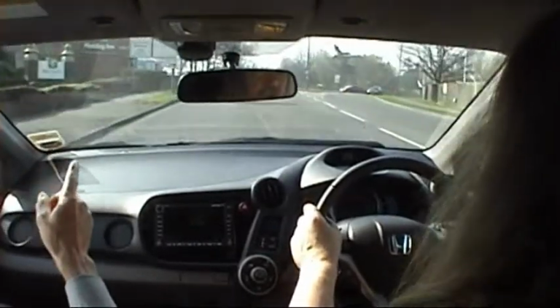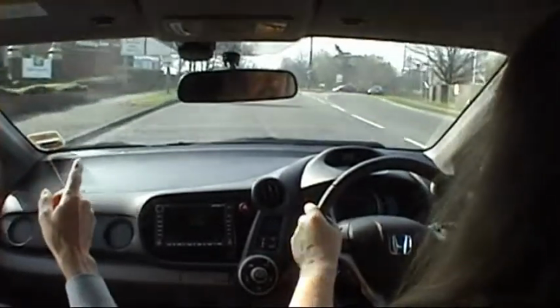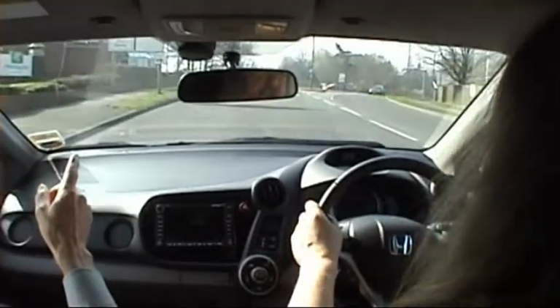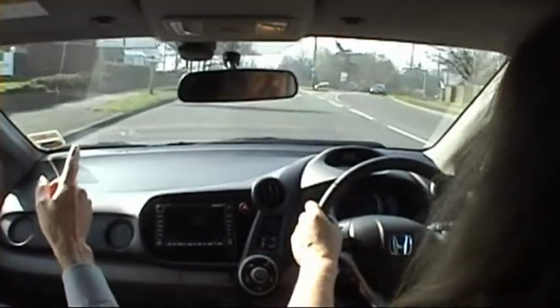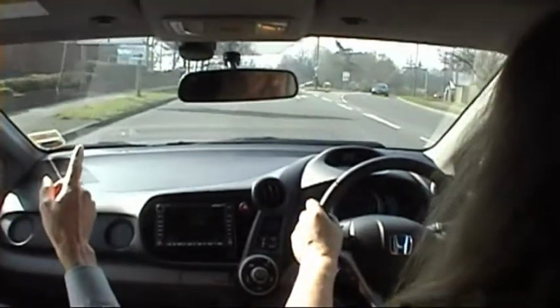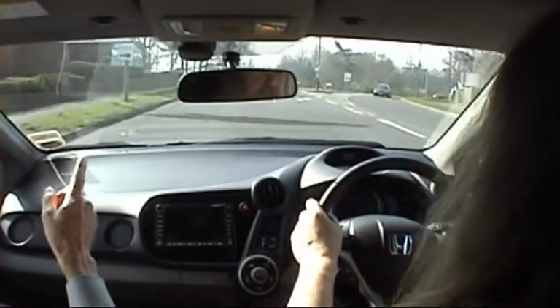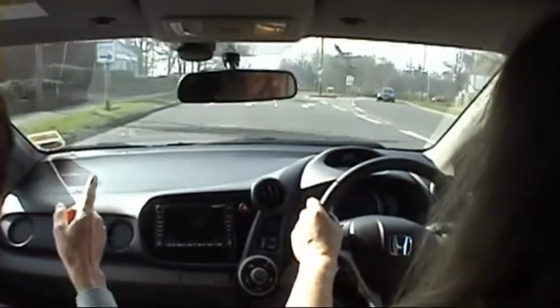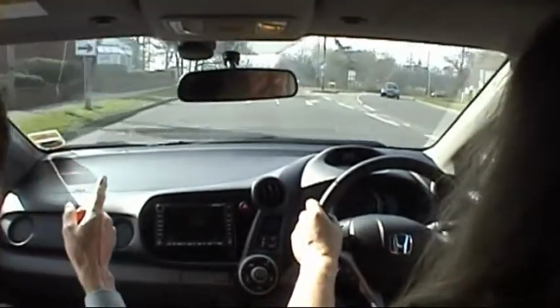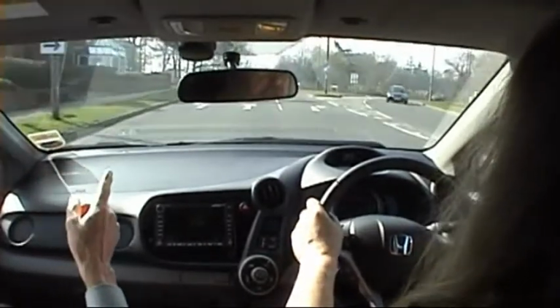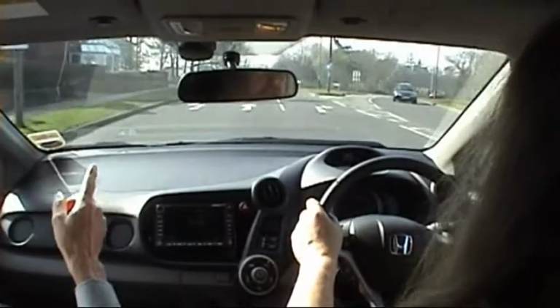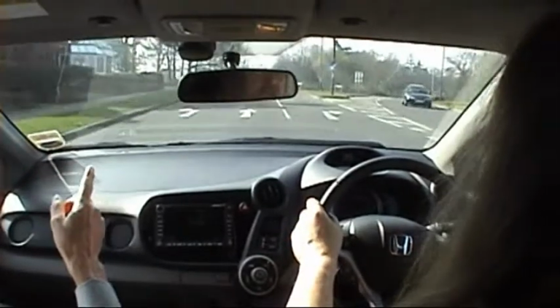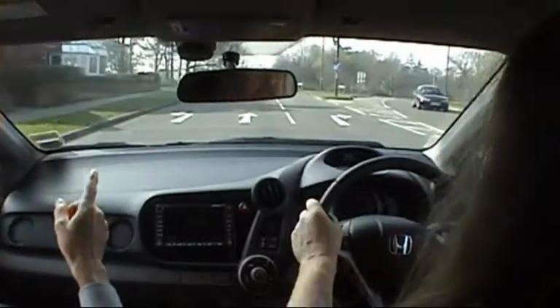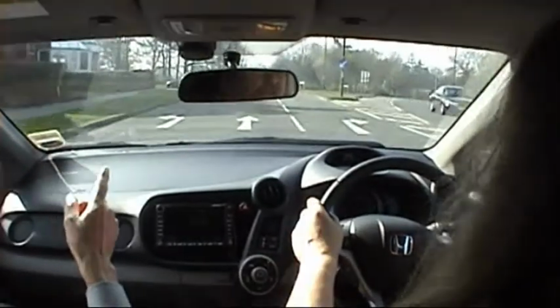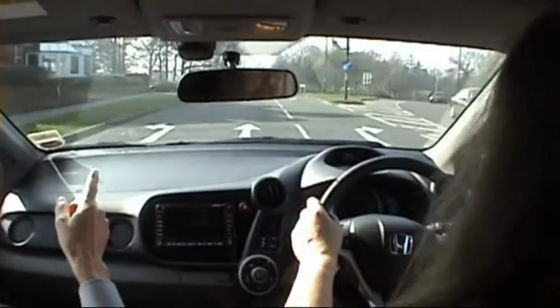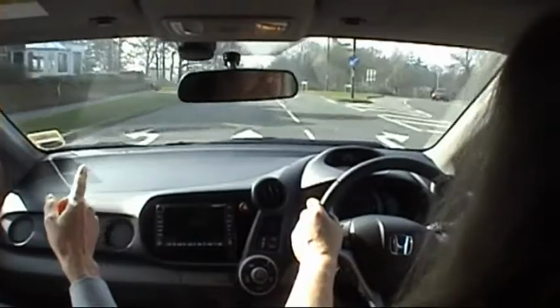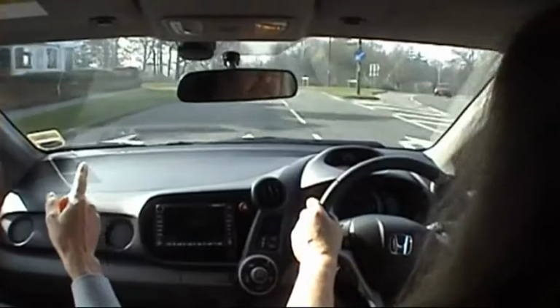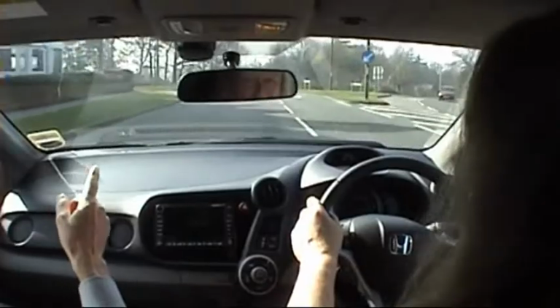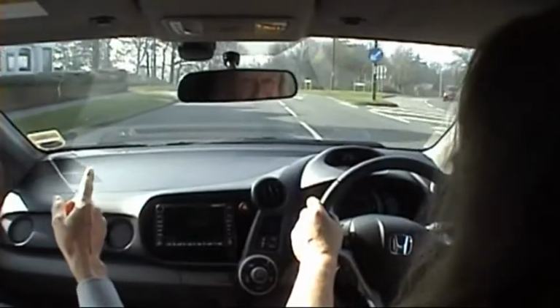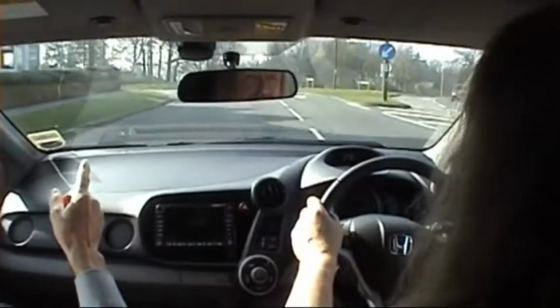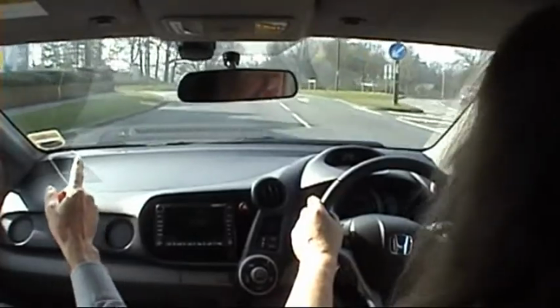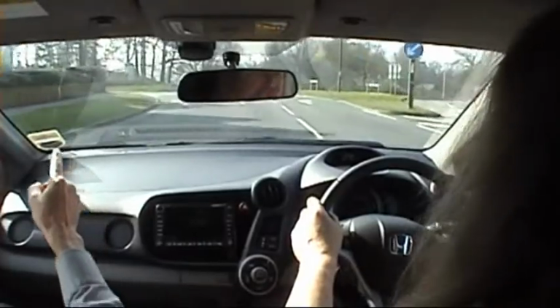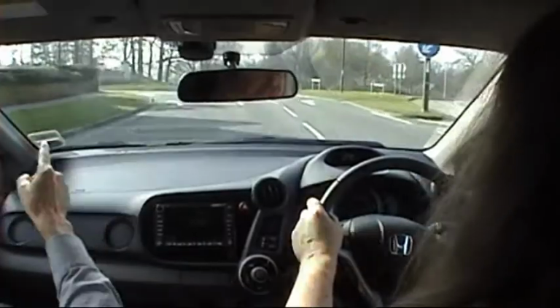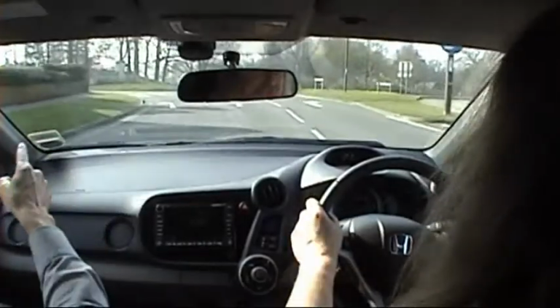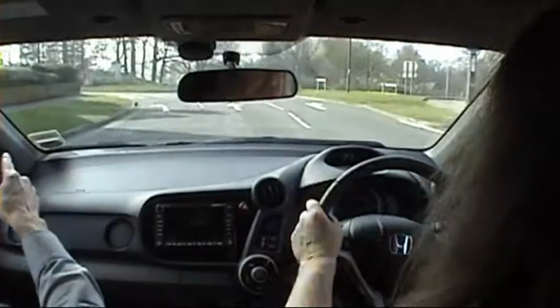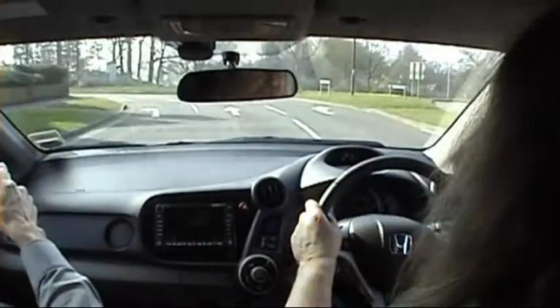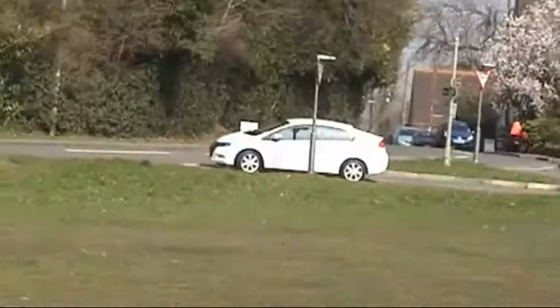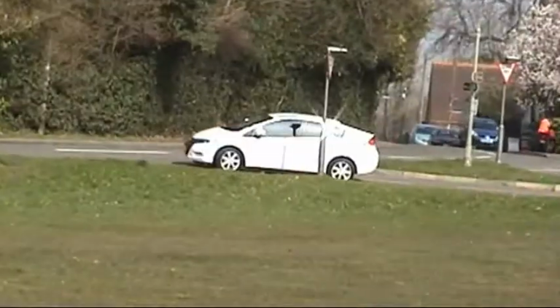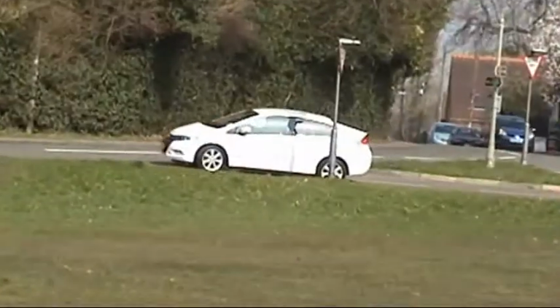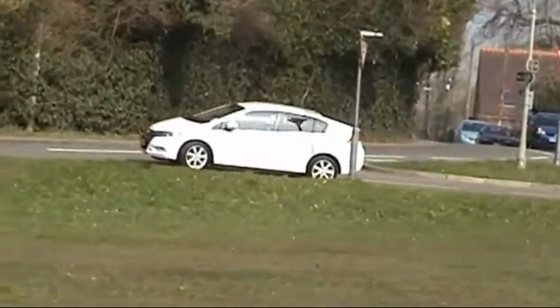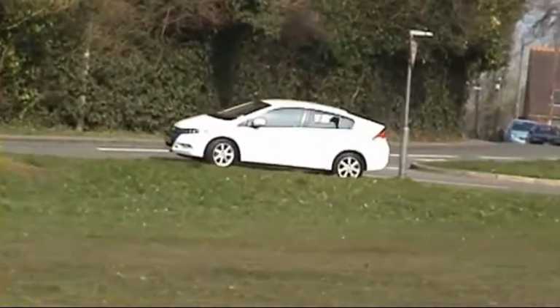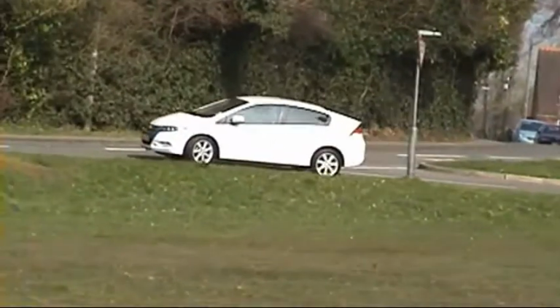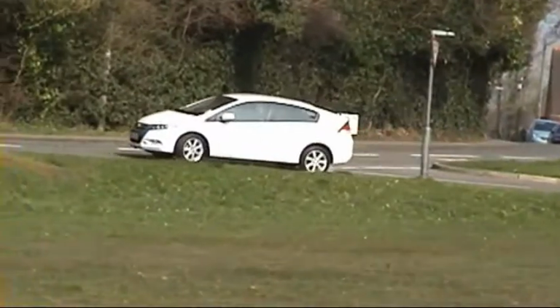Is this the one we came in on? Yes, it was left here. Right.